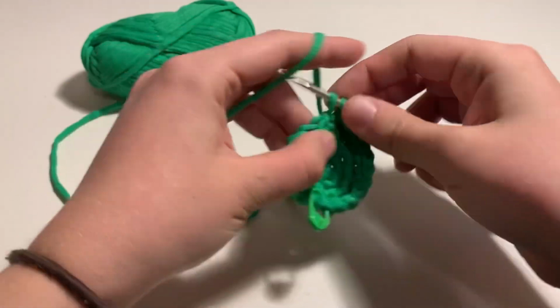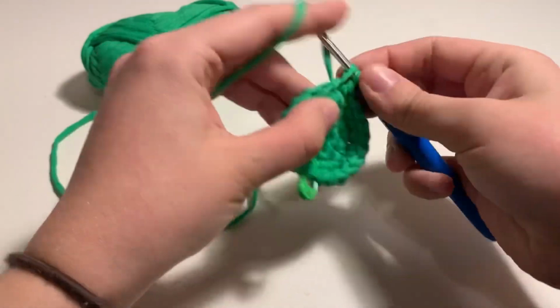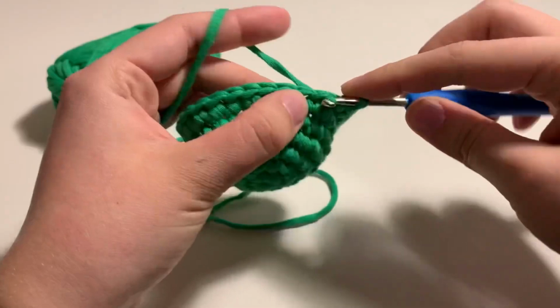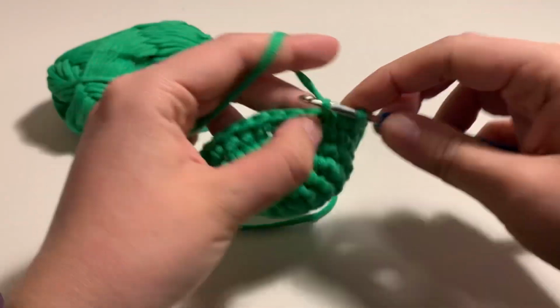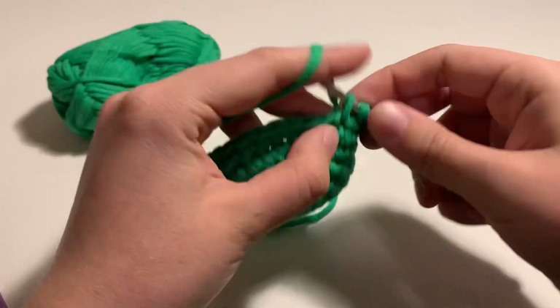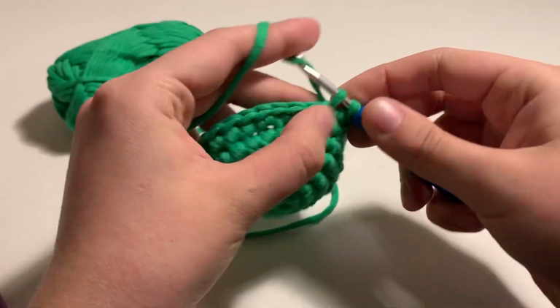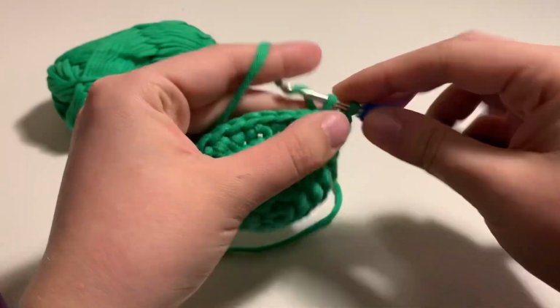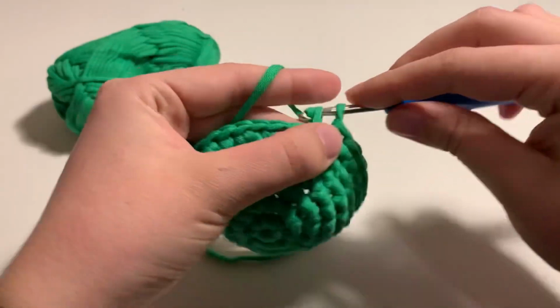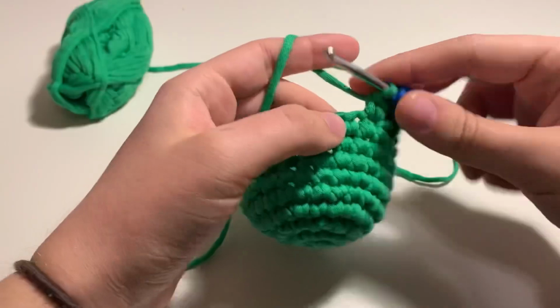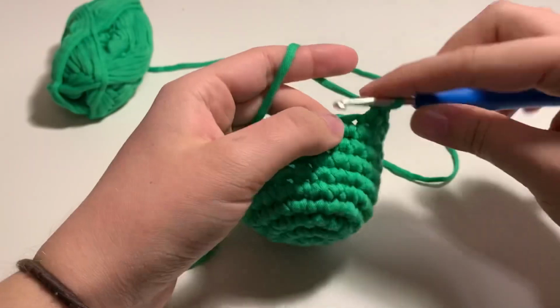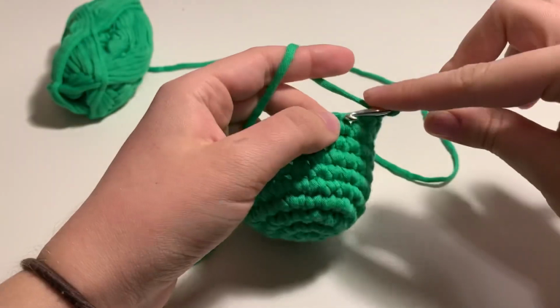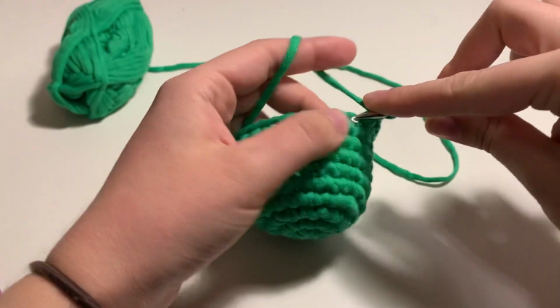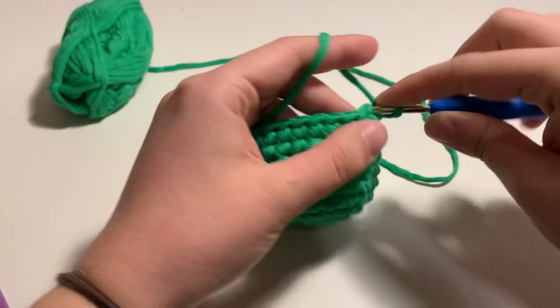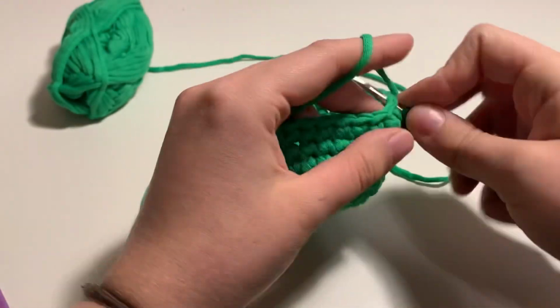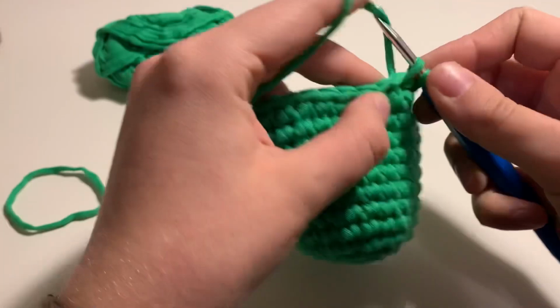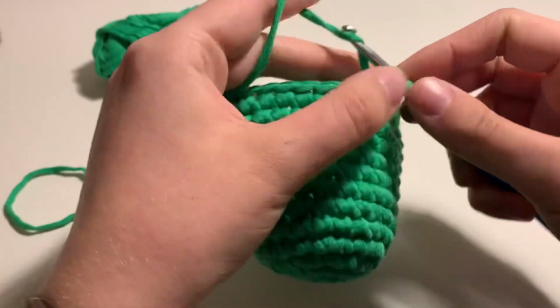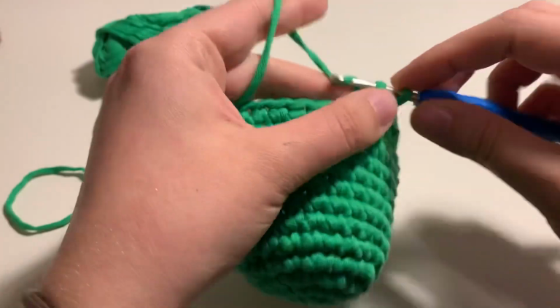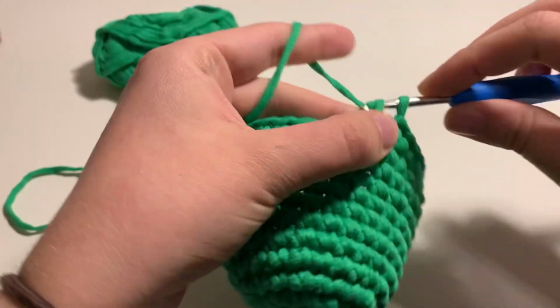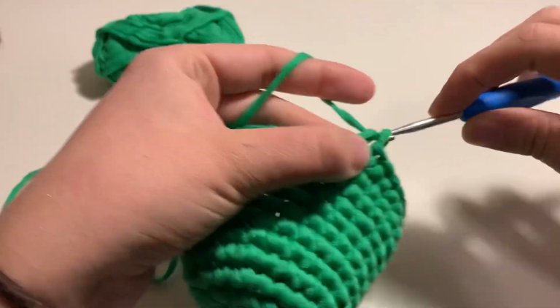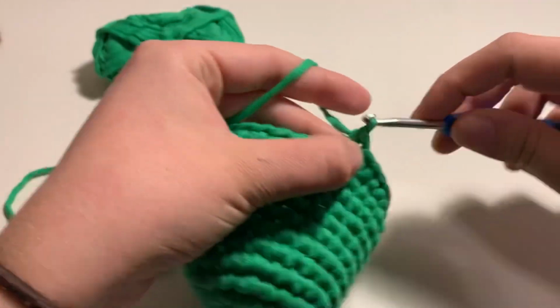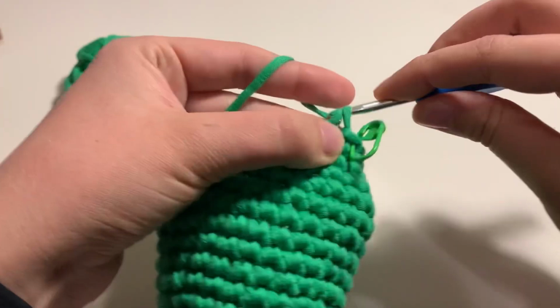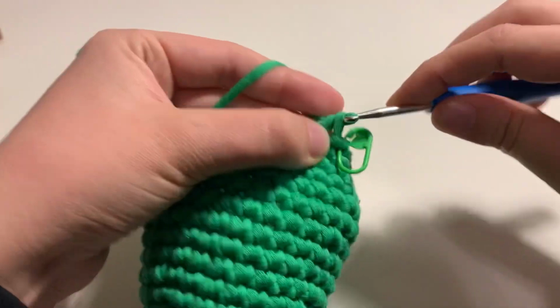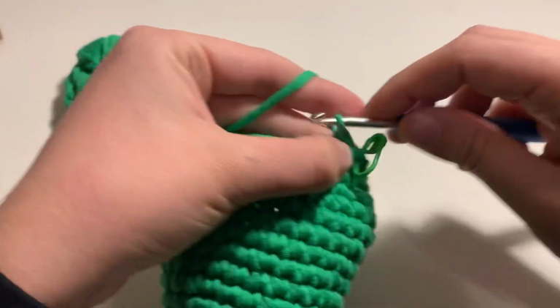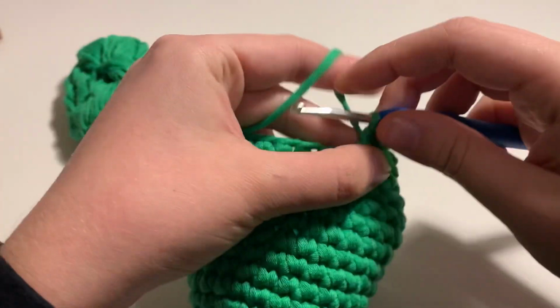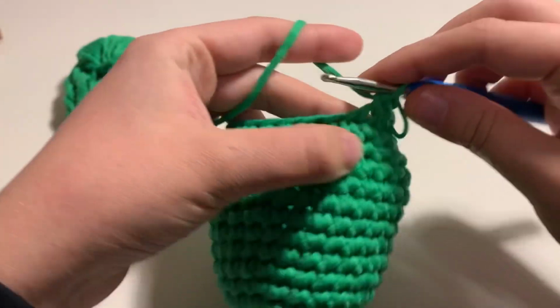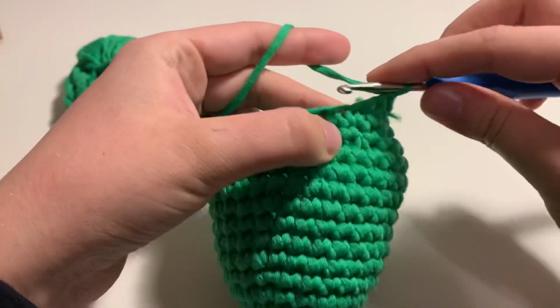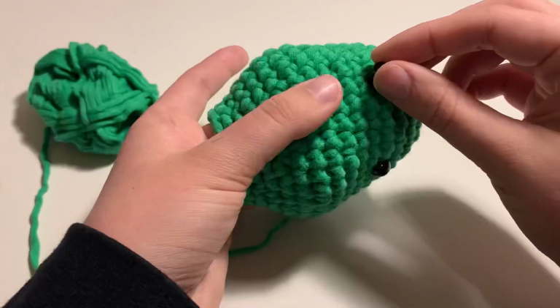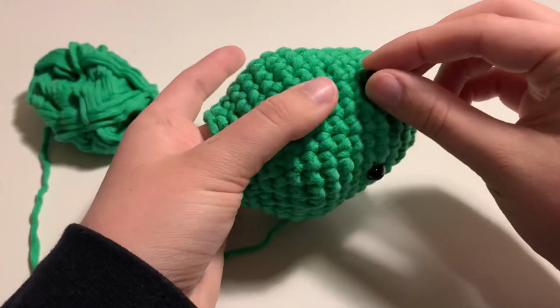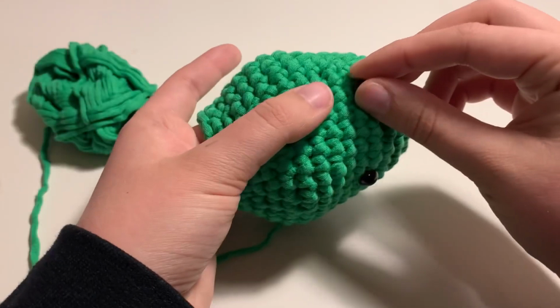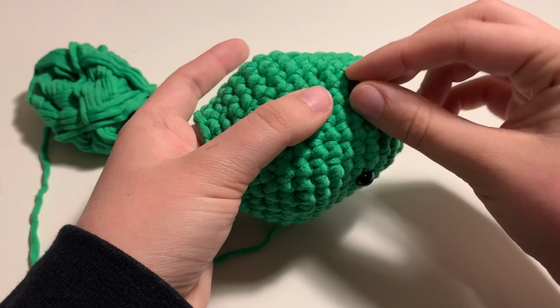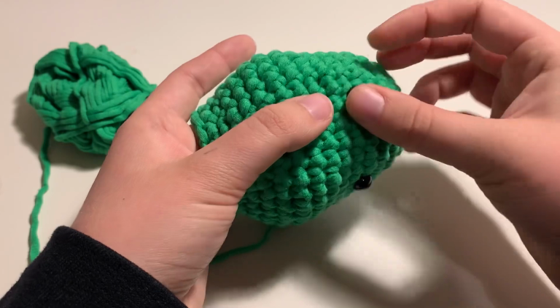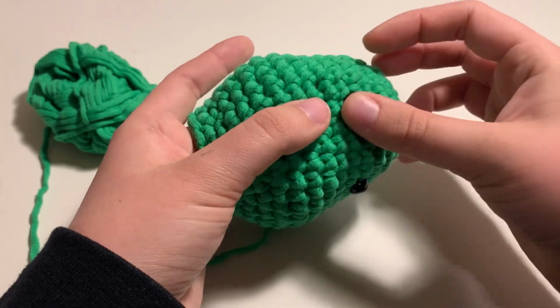Clint the cactus is super special because he is only available for purchase with the book.